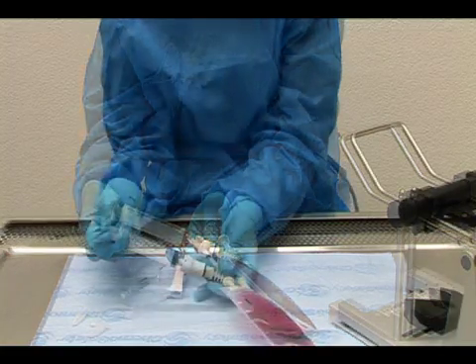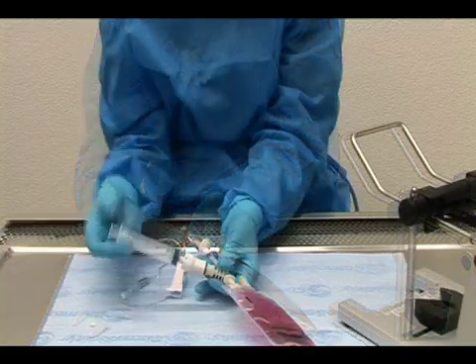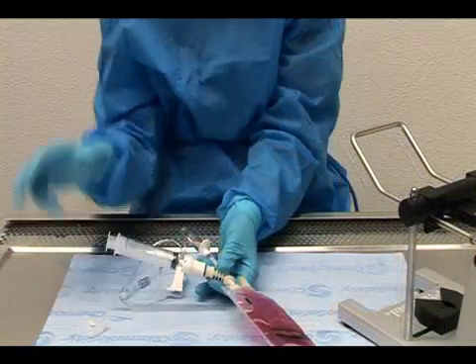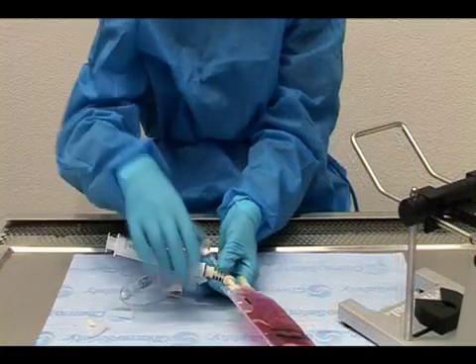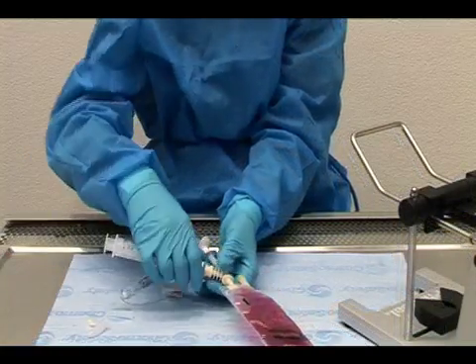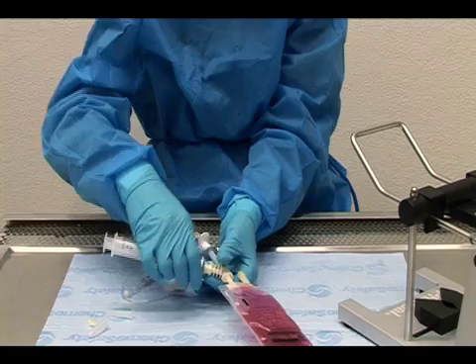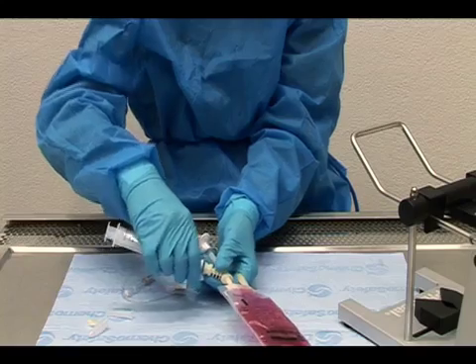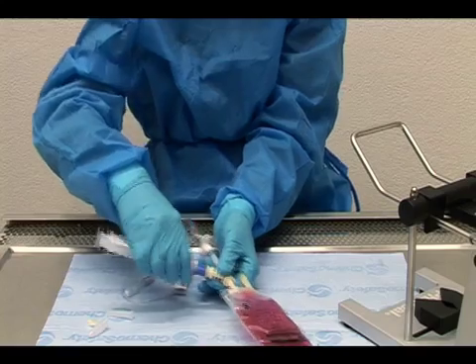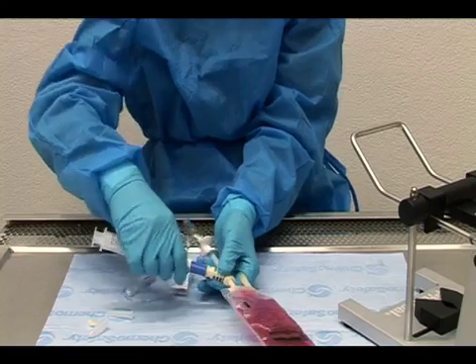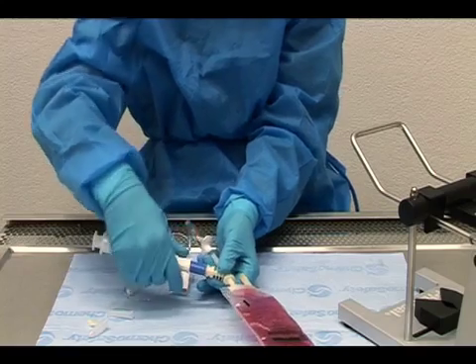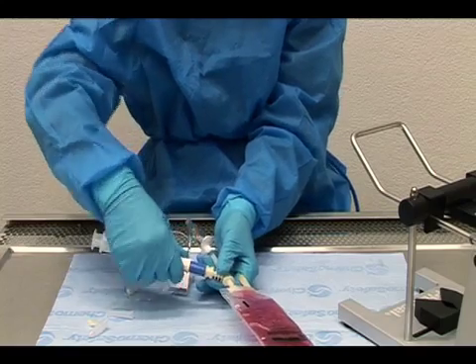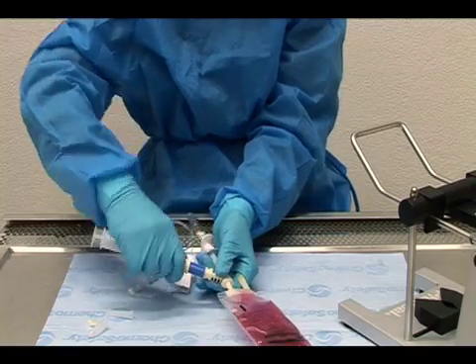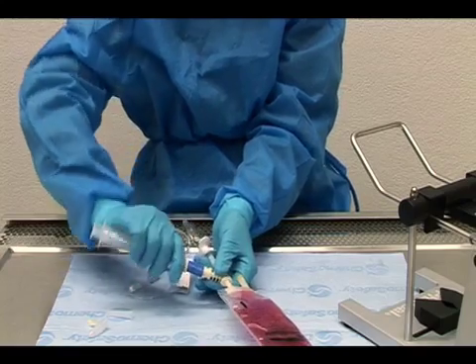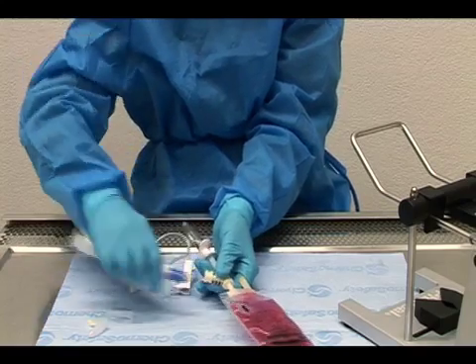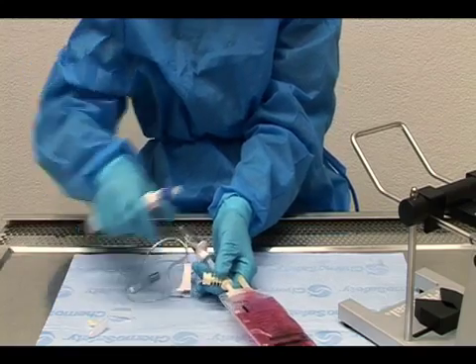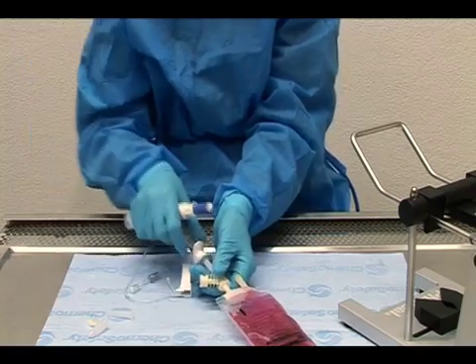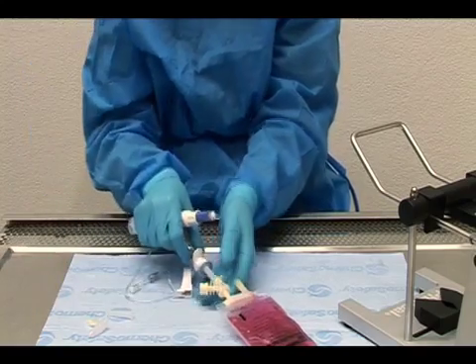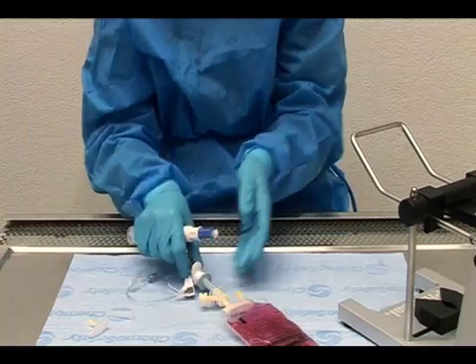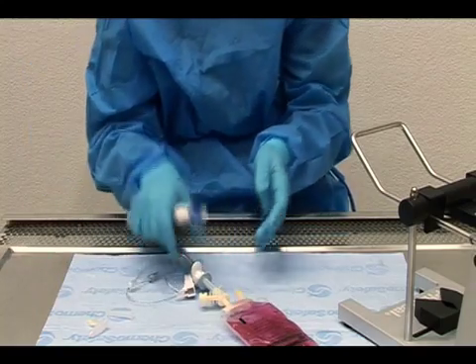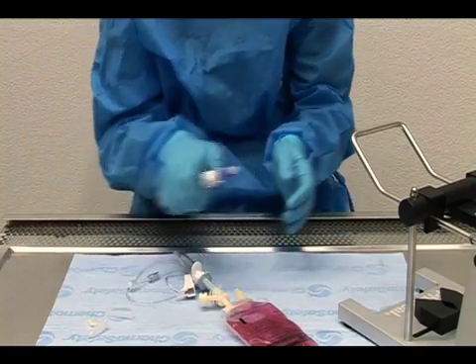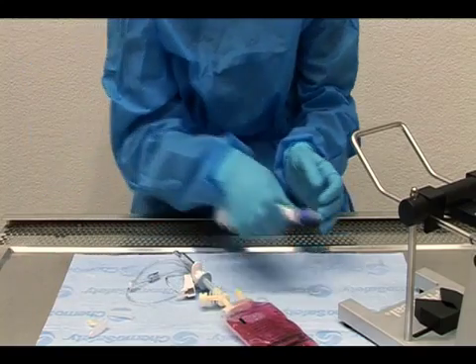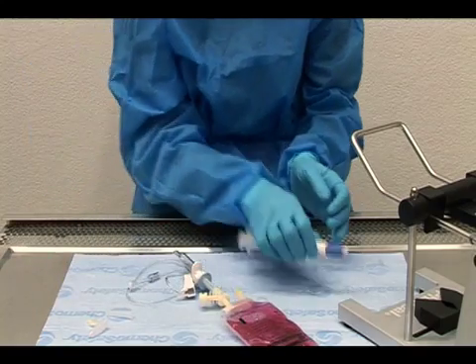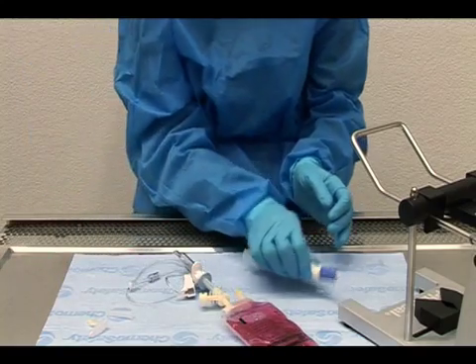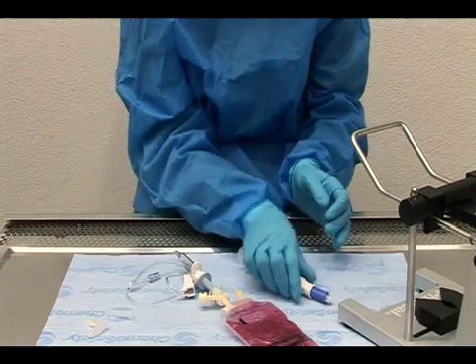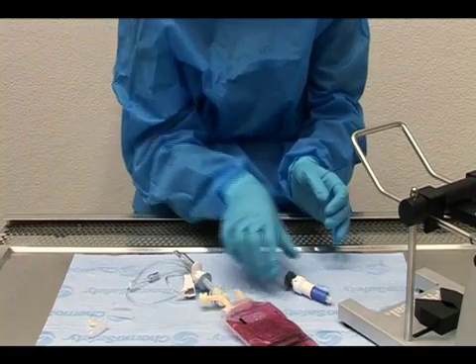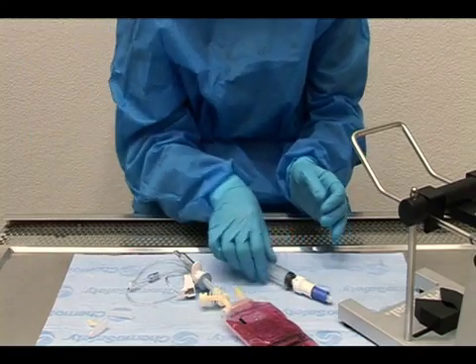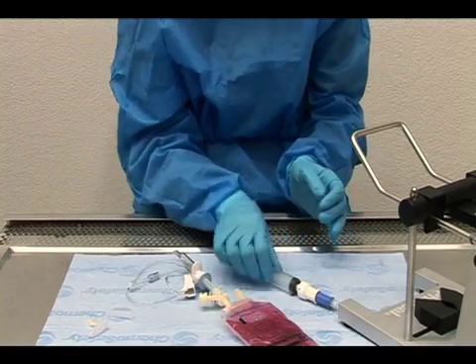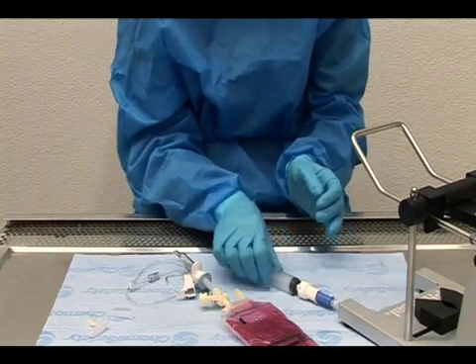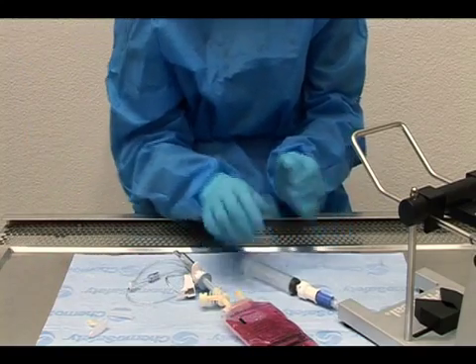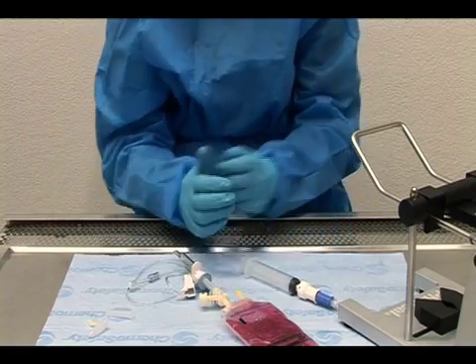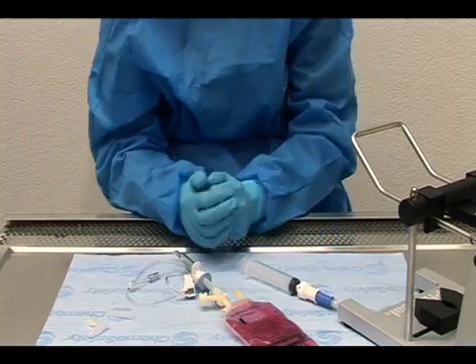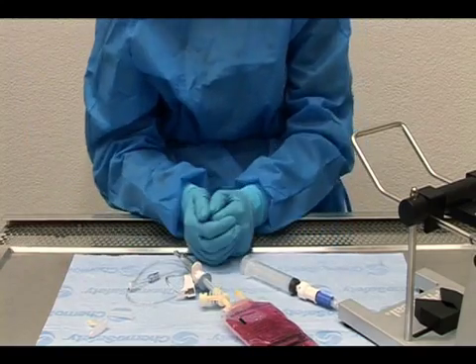Disconnect from the IV bag. The IV bag is now ready for infusion.